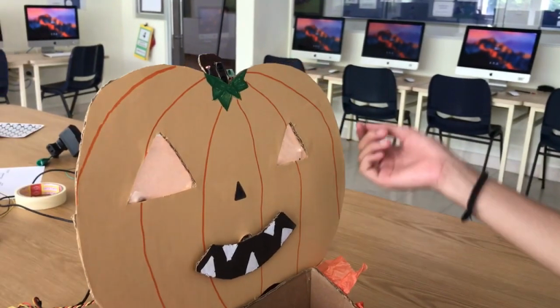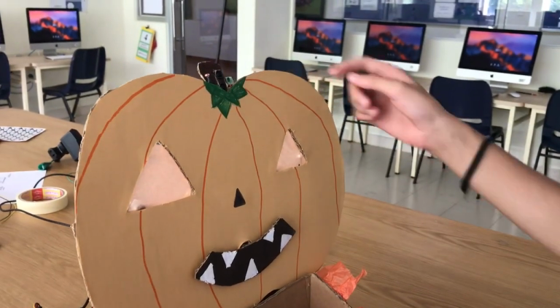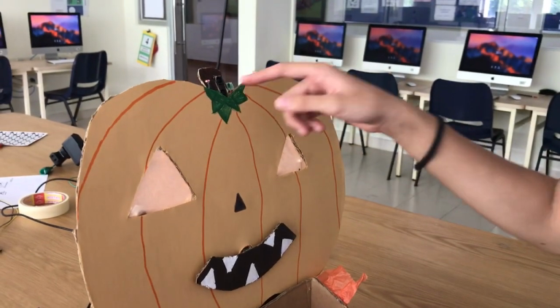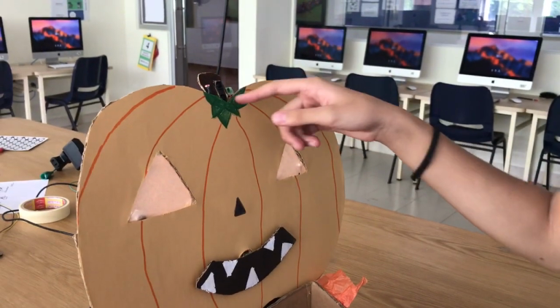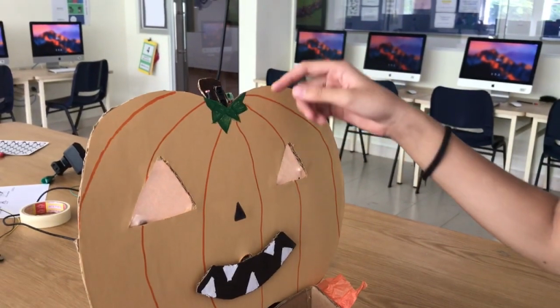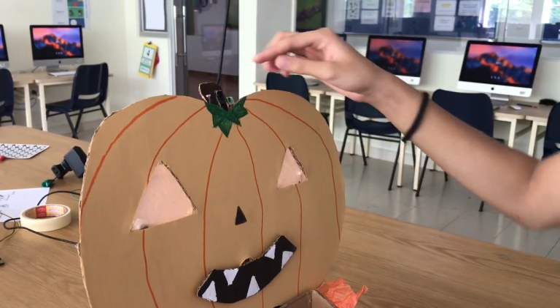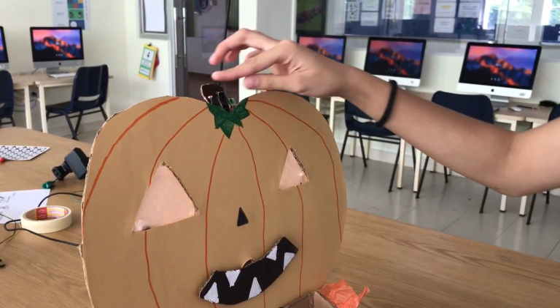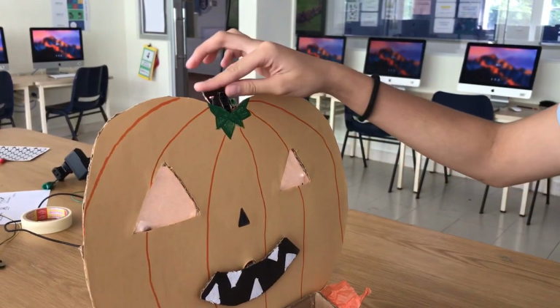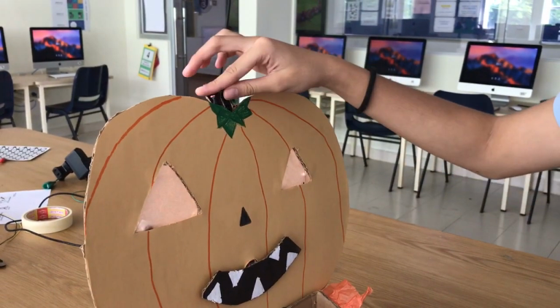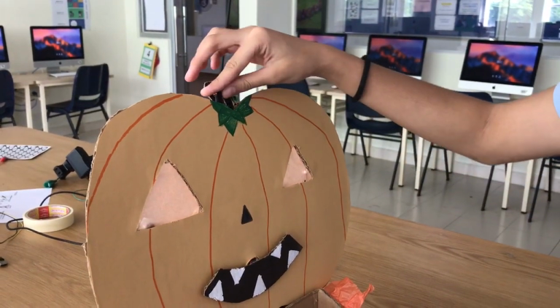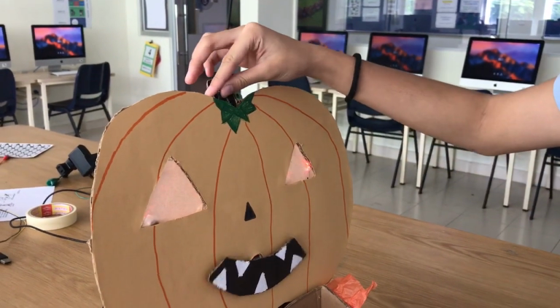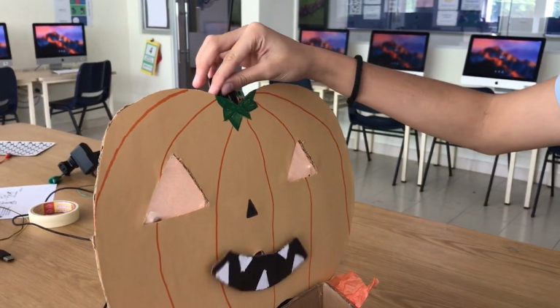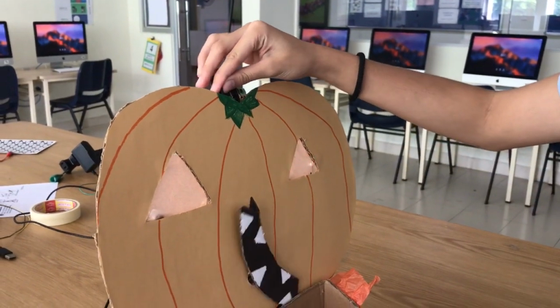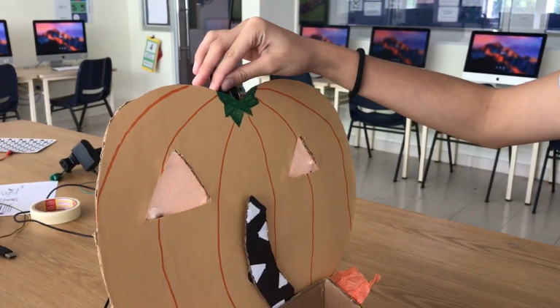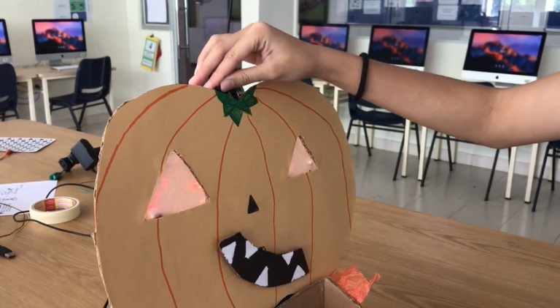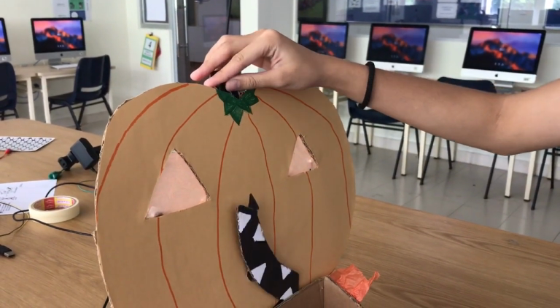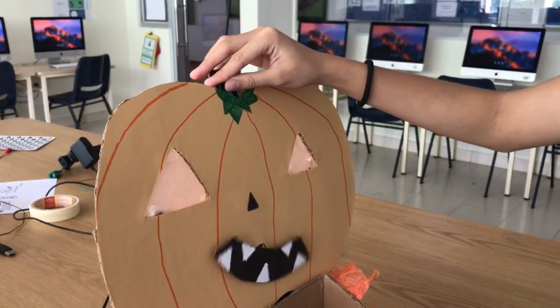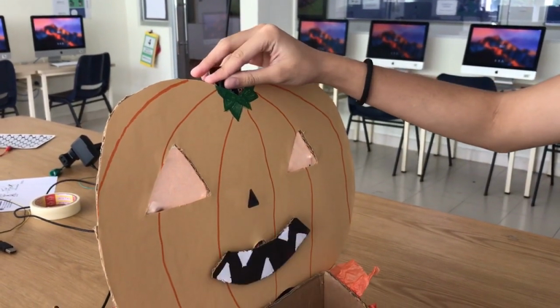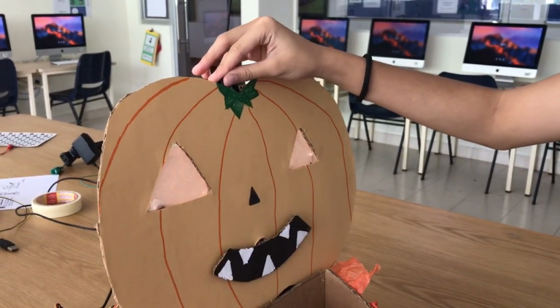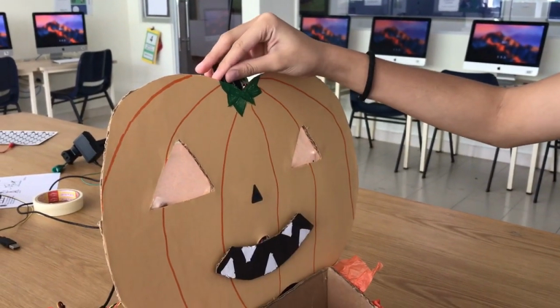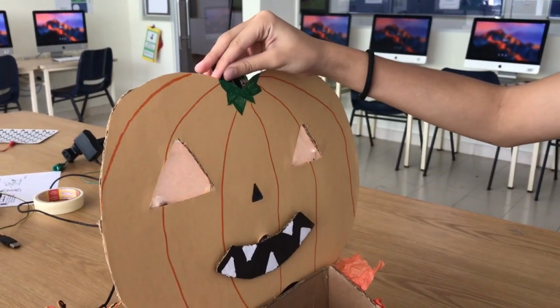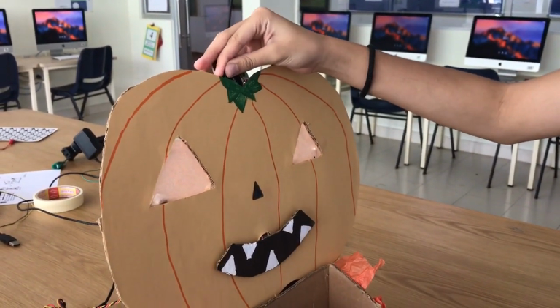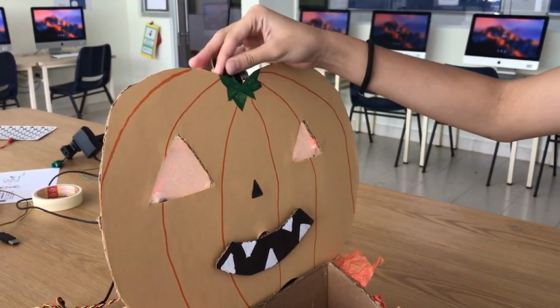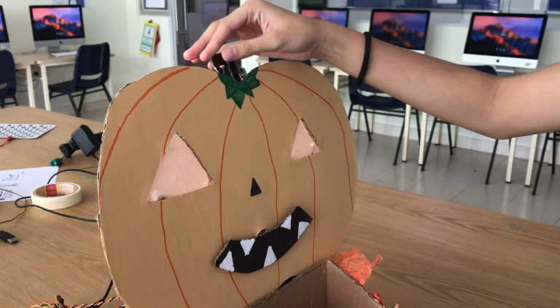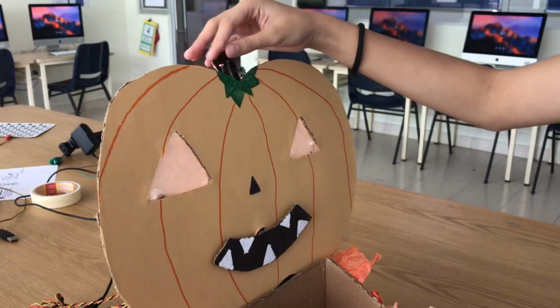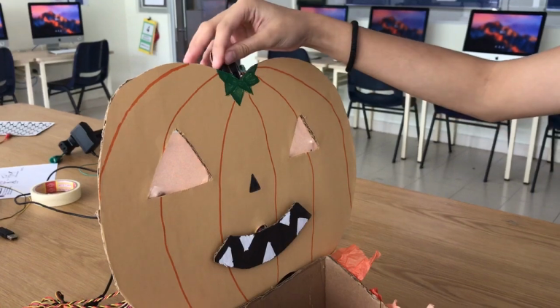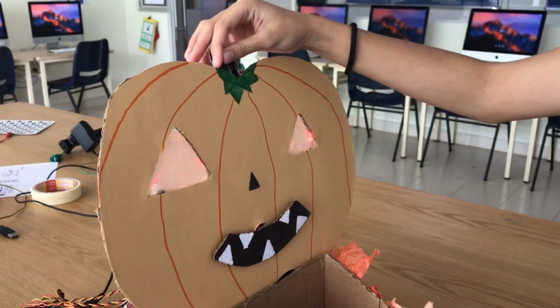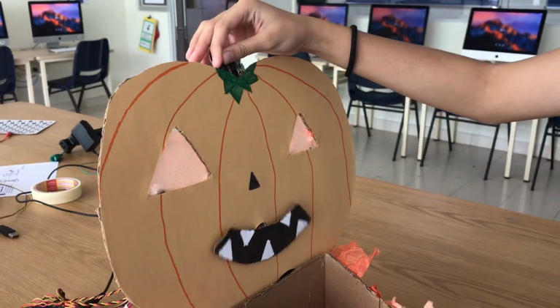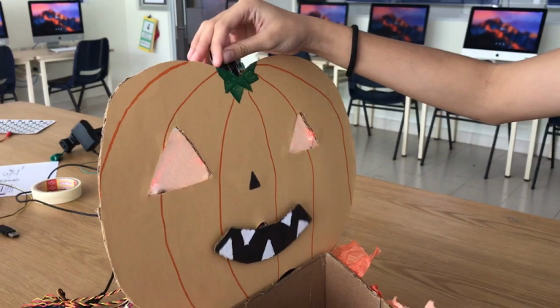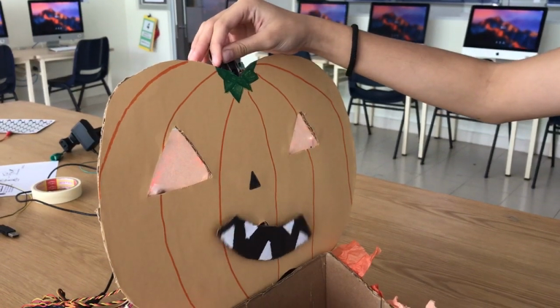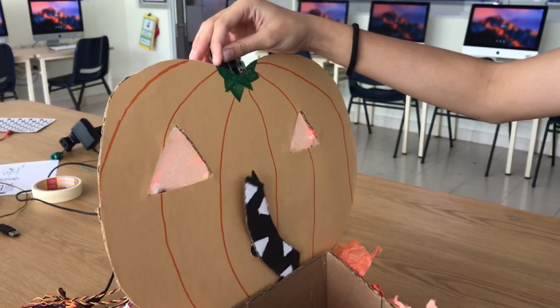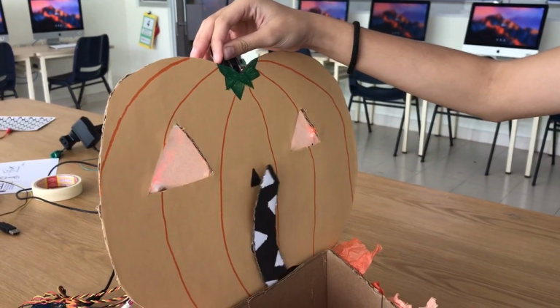And lastly, for our light sensor, if we cover it up — which is like when the lights turn off — then the LEDs will turn on.